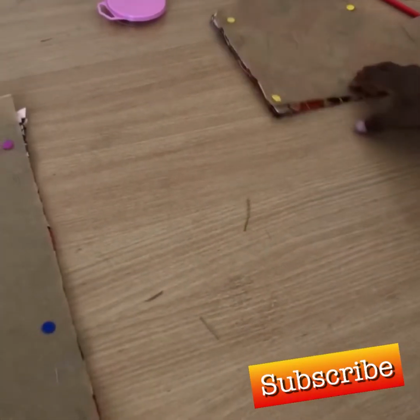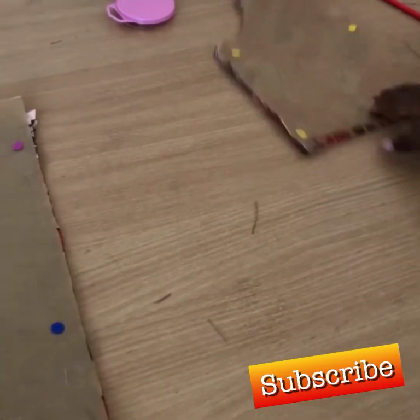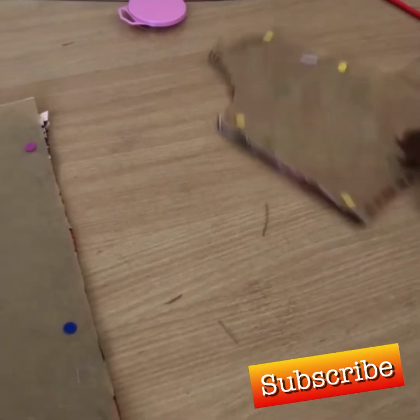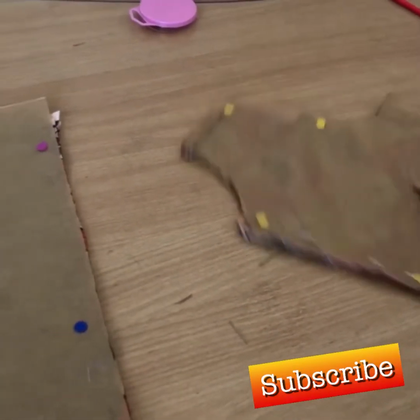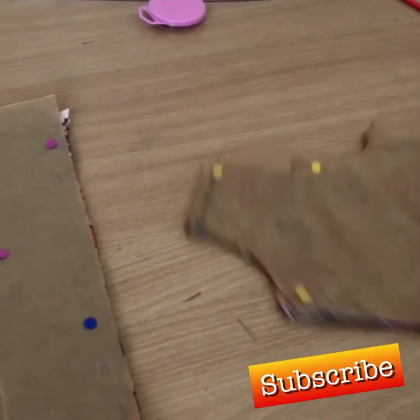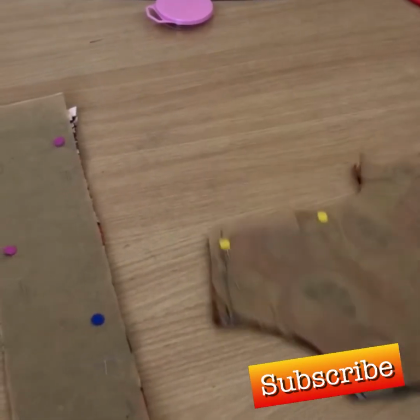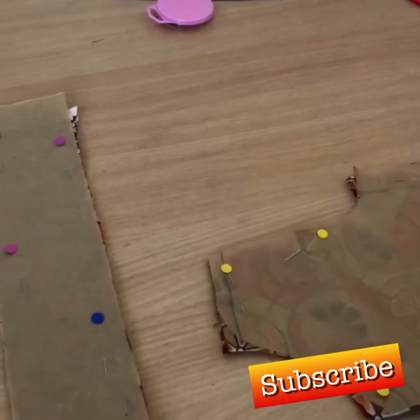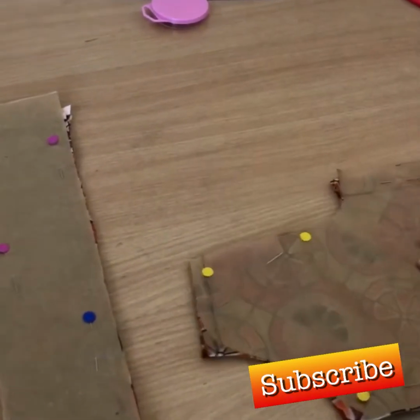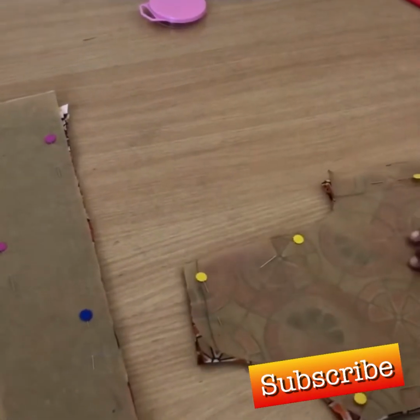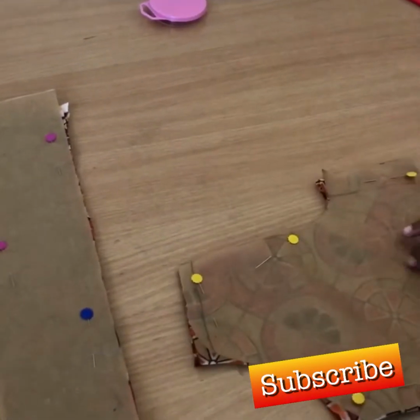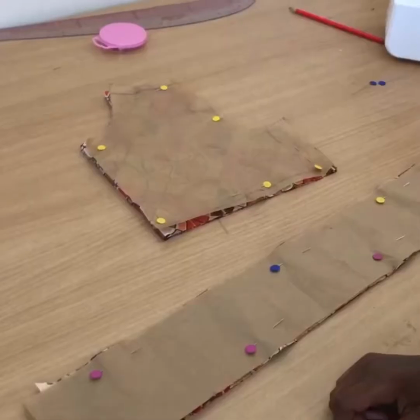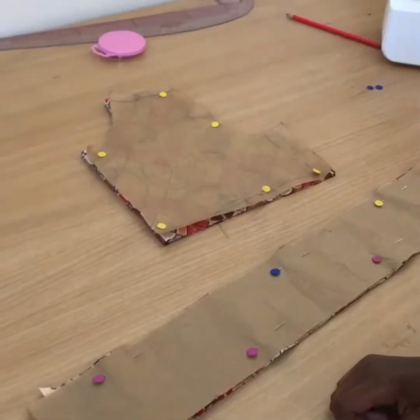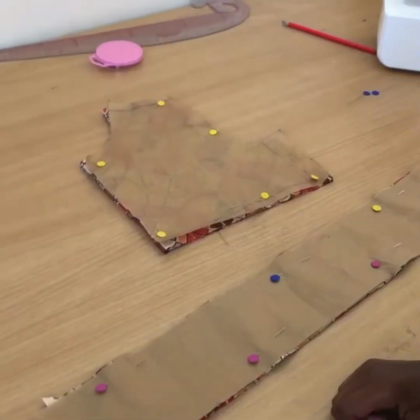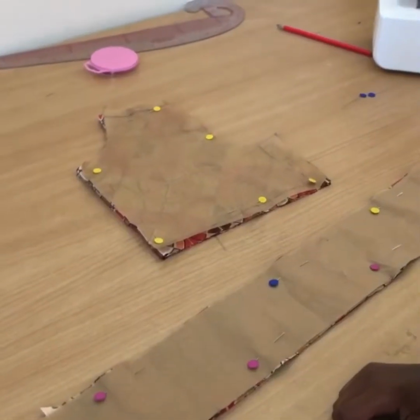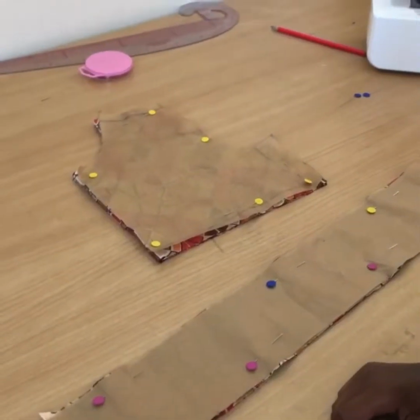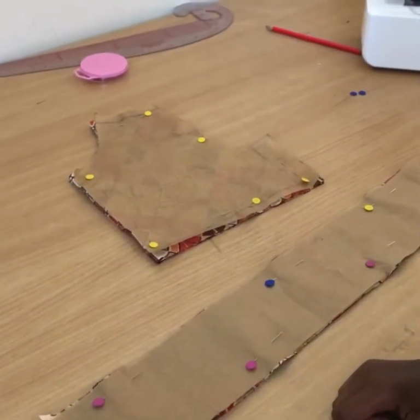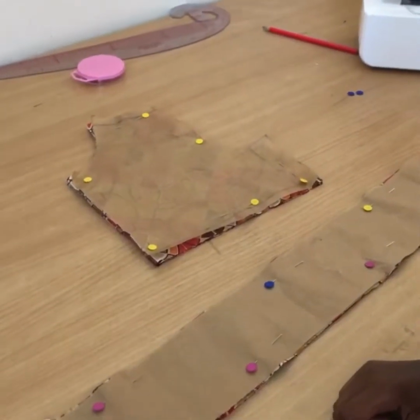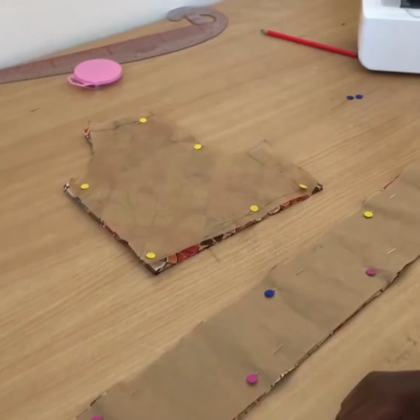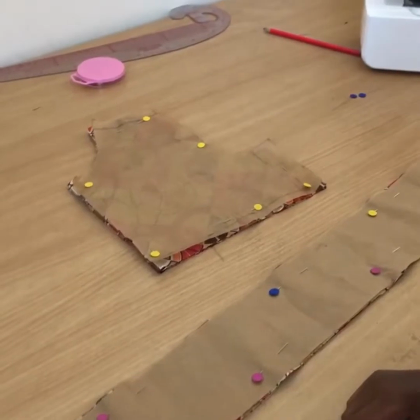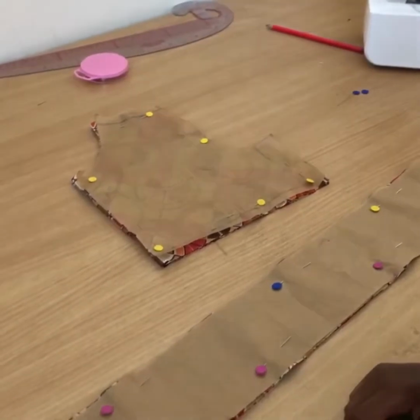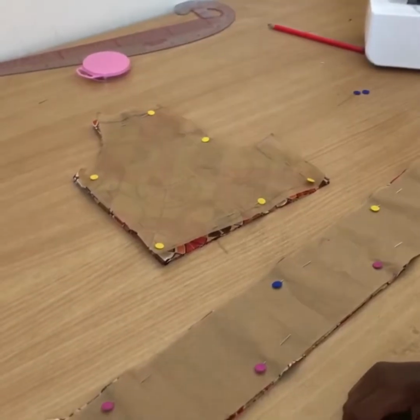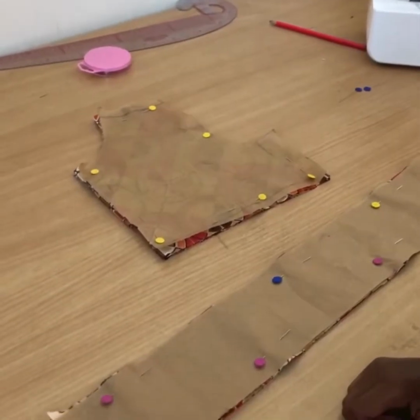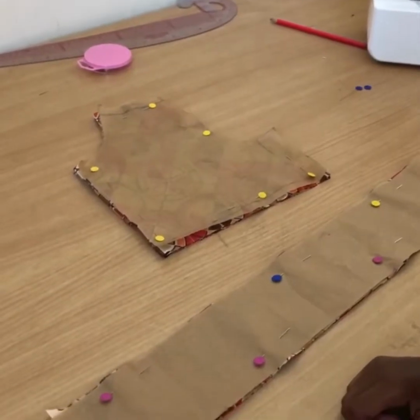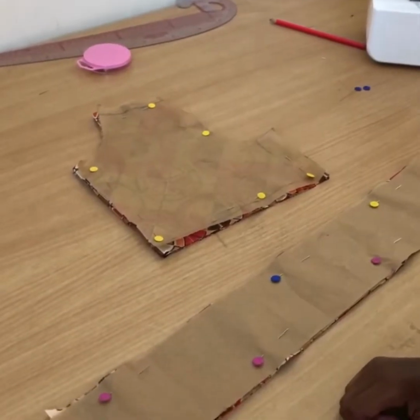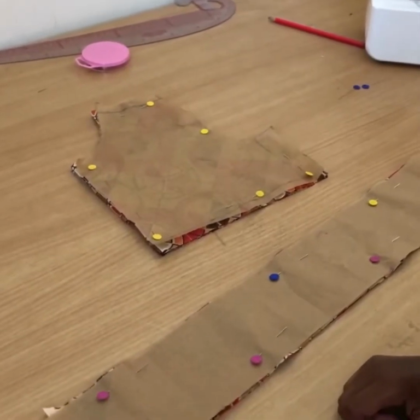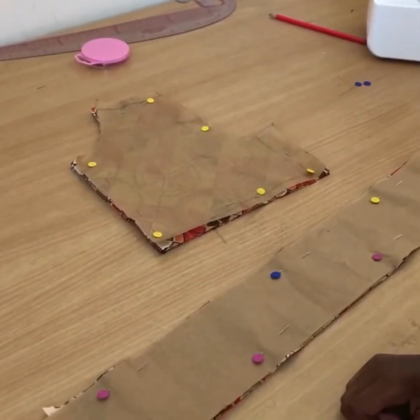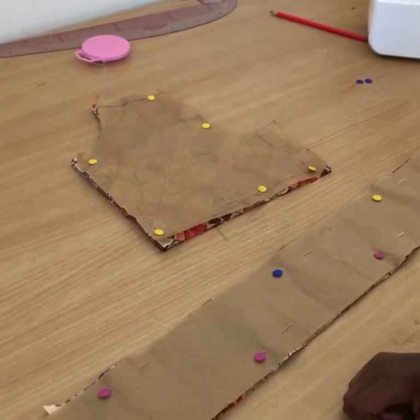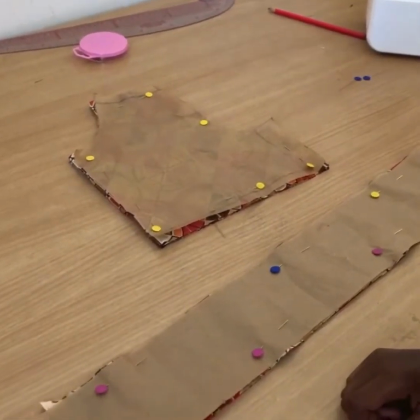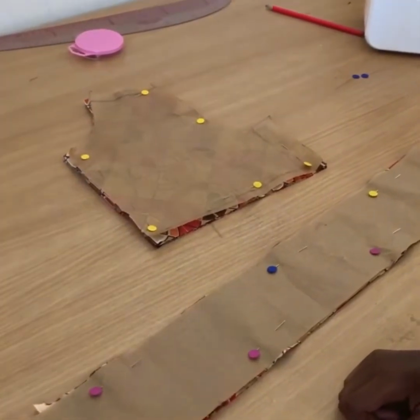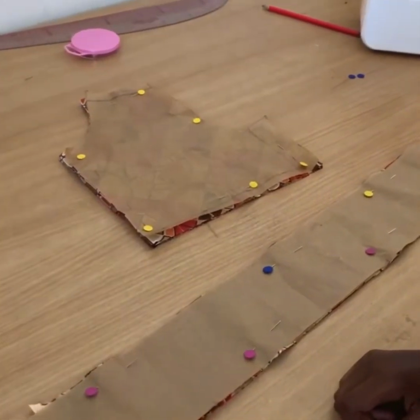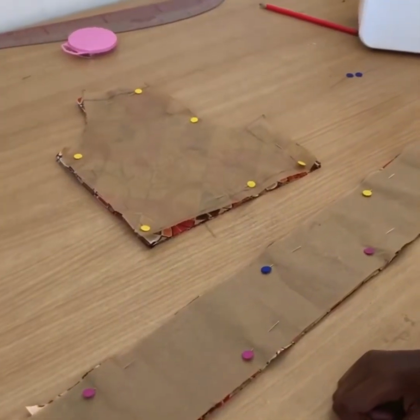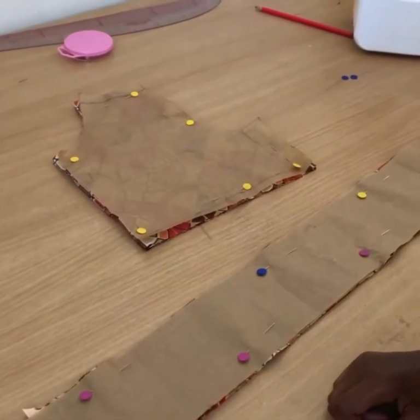Cutting out the pattern. Now I'm gonna start taking out the pins.